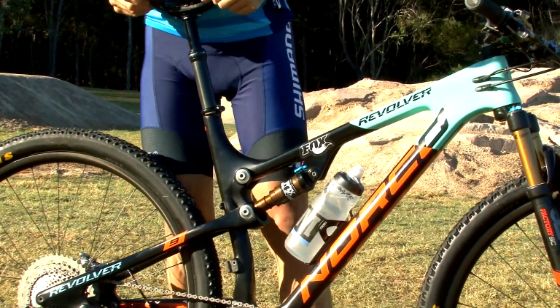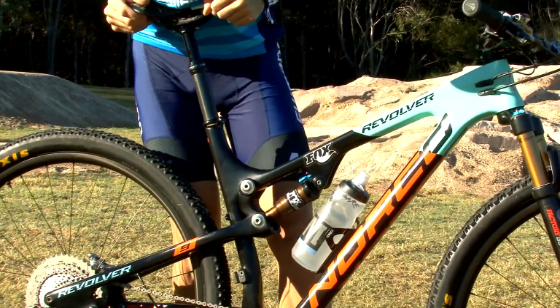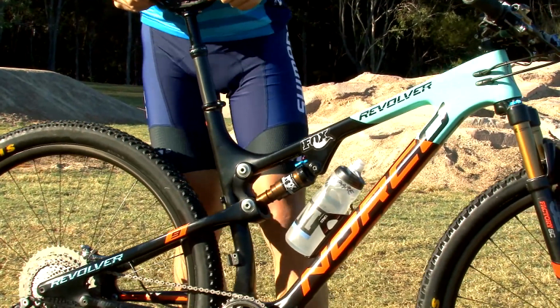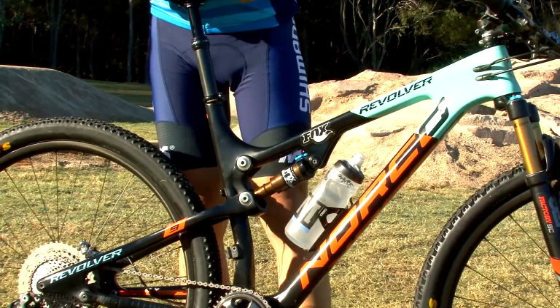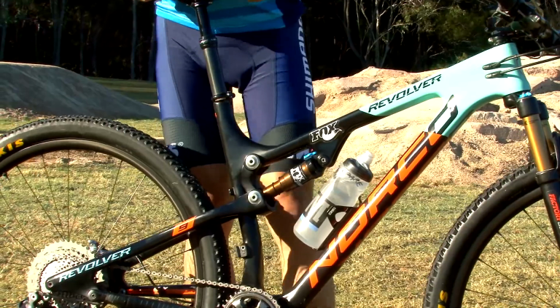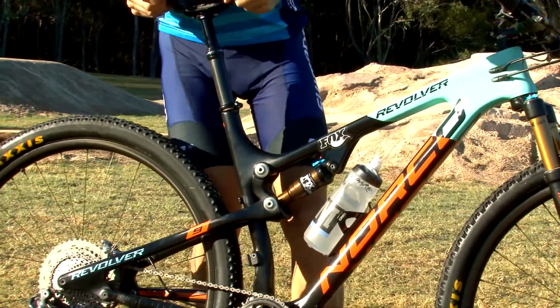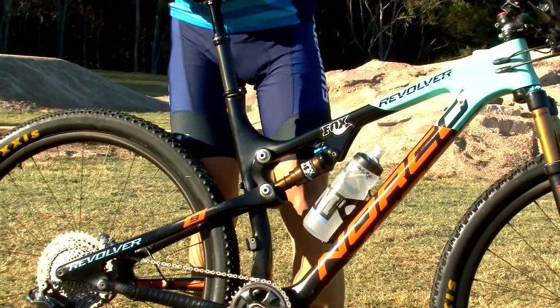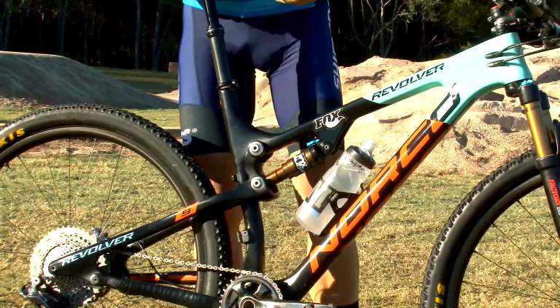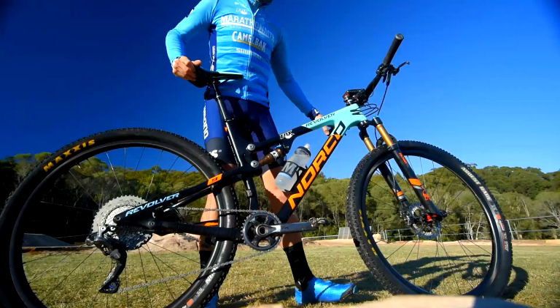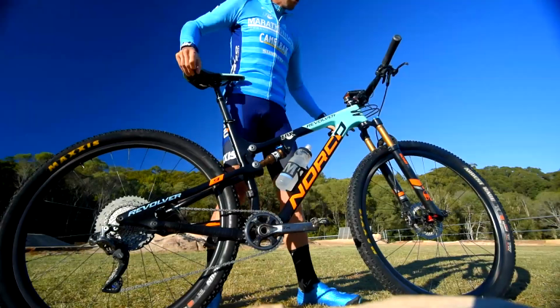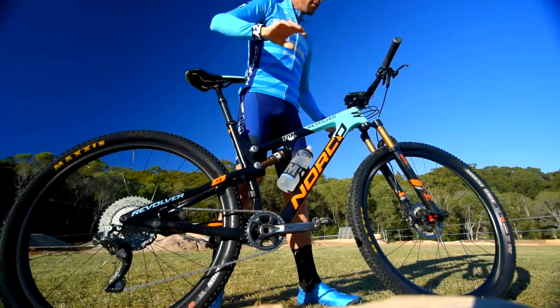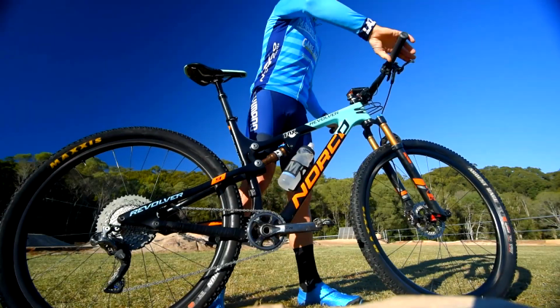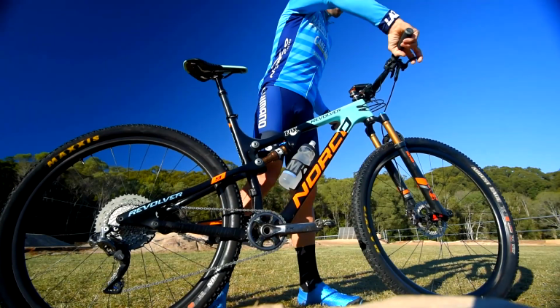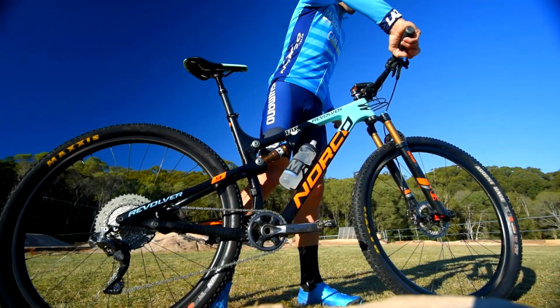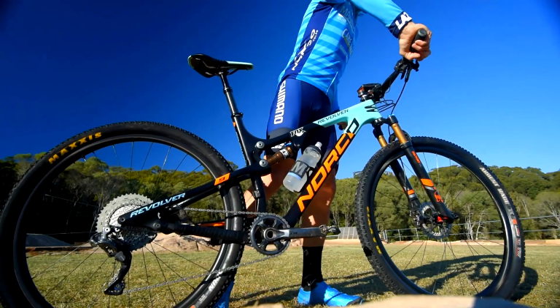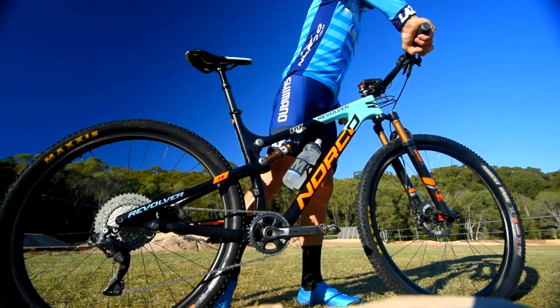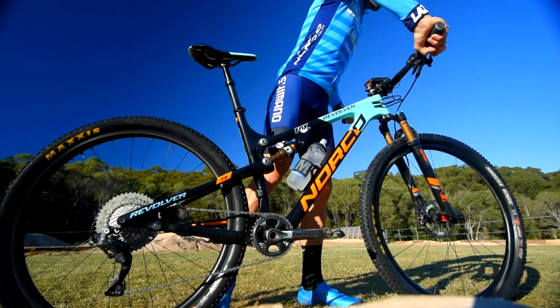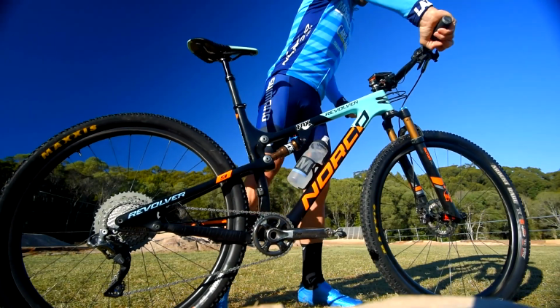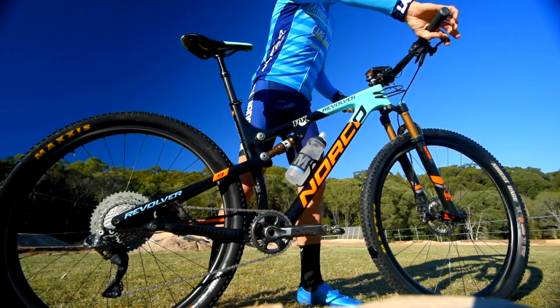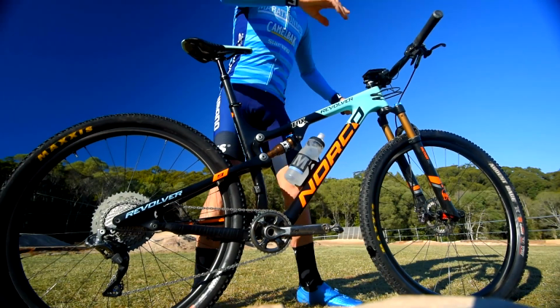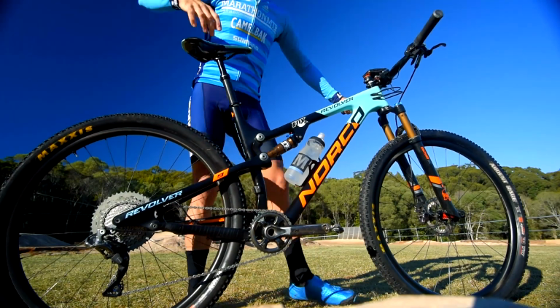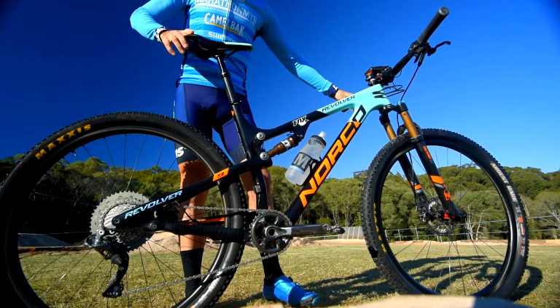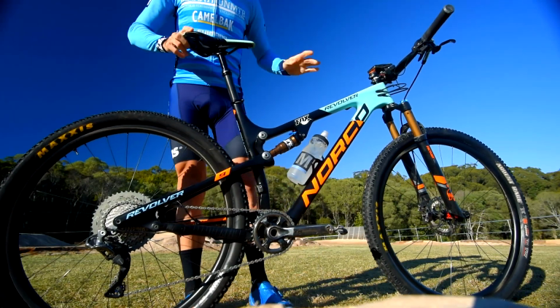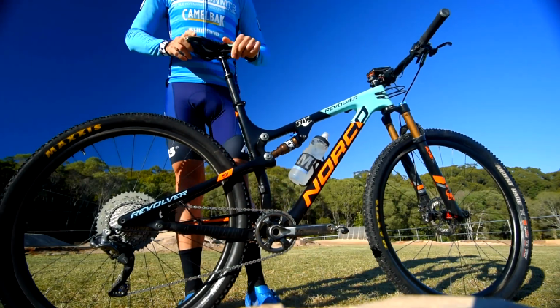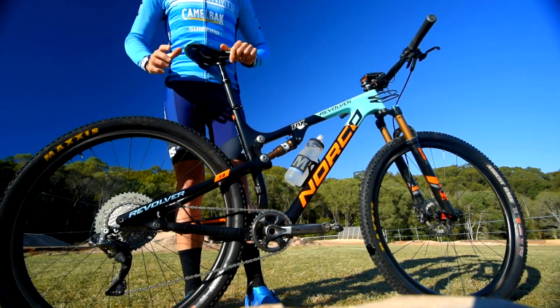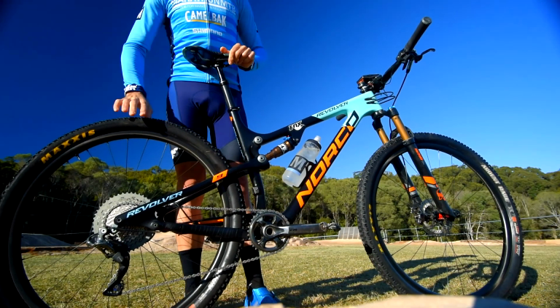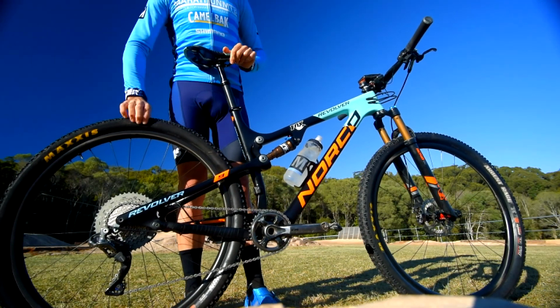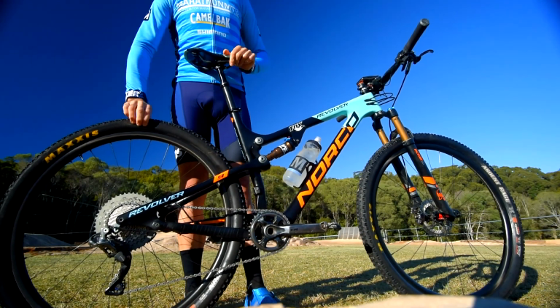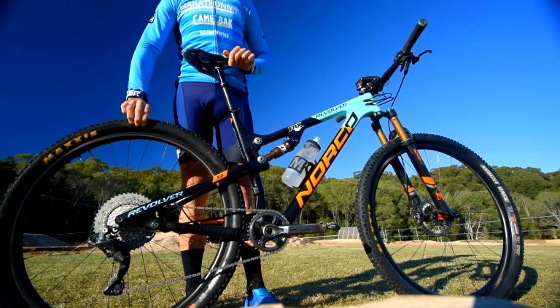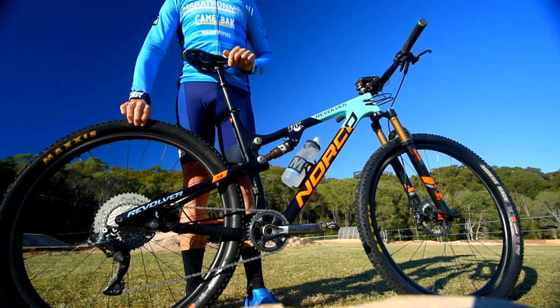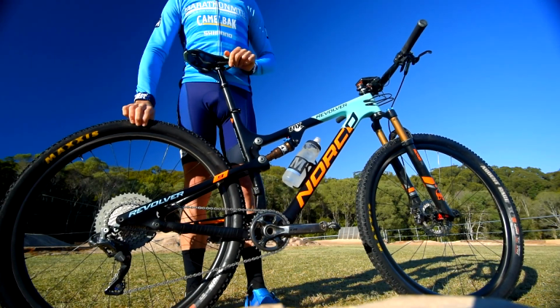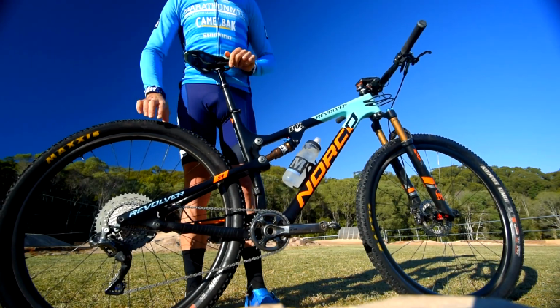You also need to check out your suspension, make sure it's not leaking and it is operating properly both front and rear, and also thinking about your tyres too.